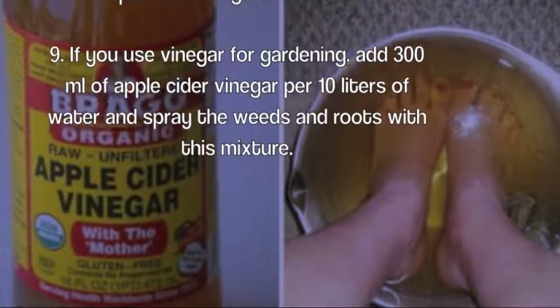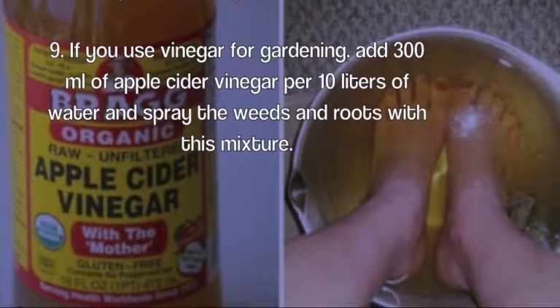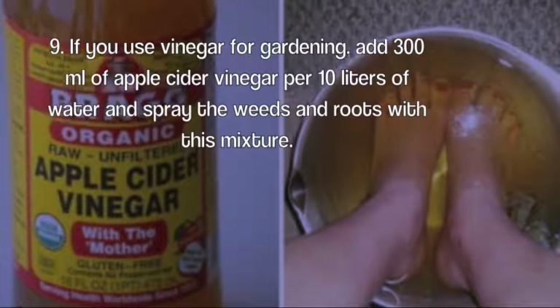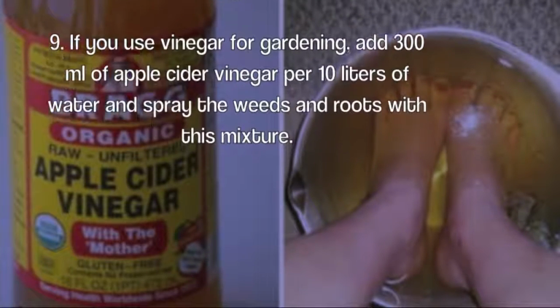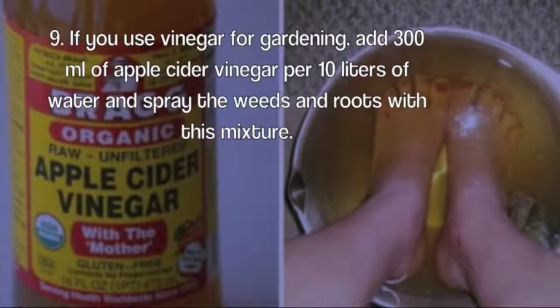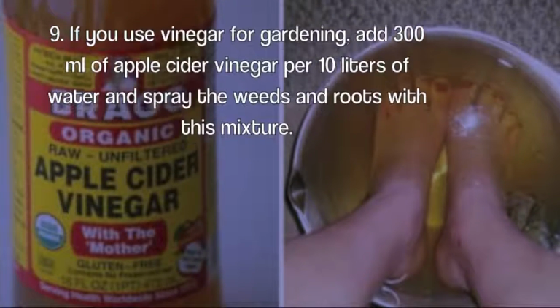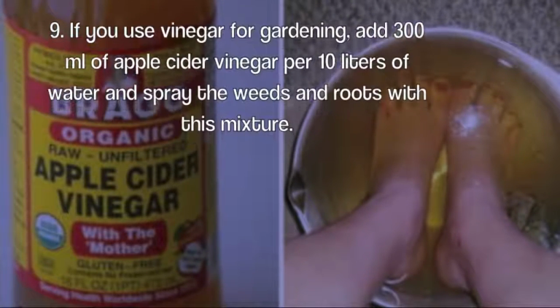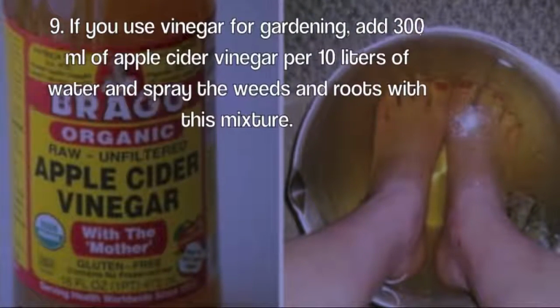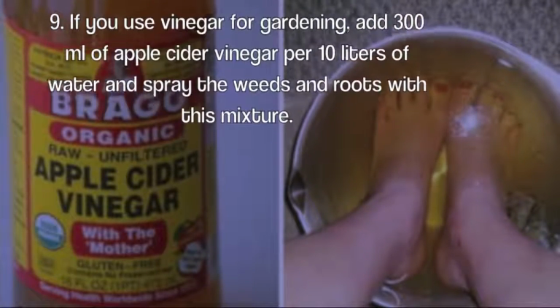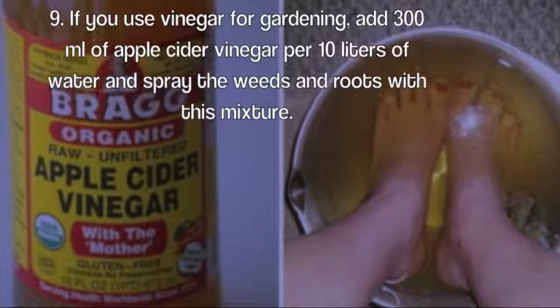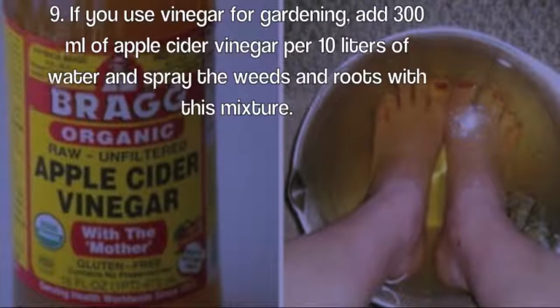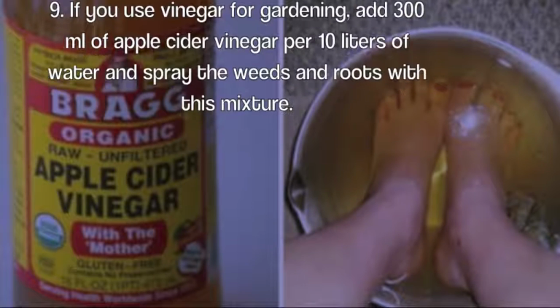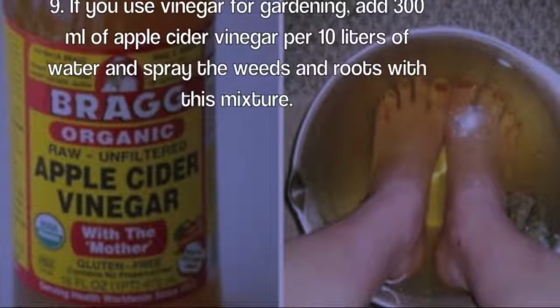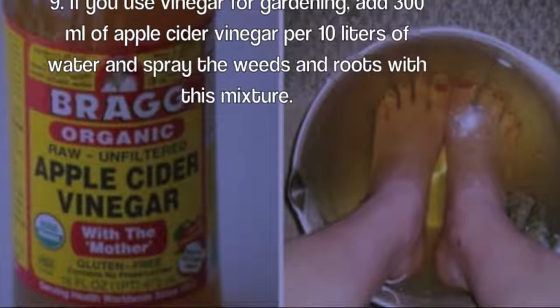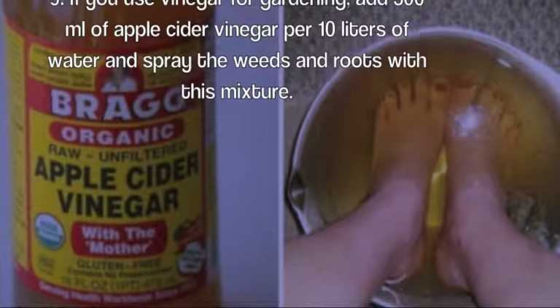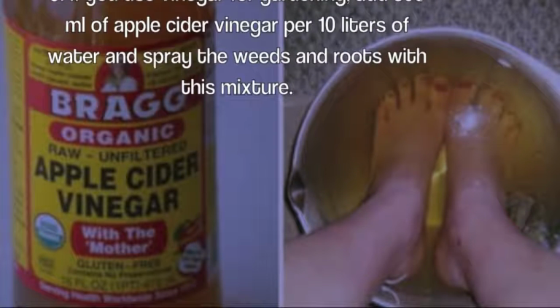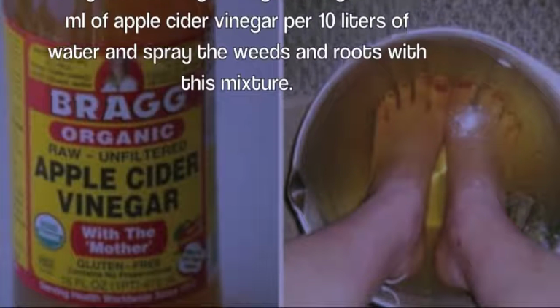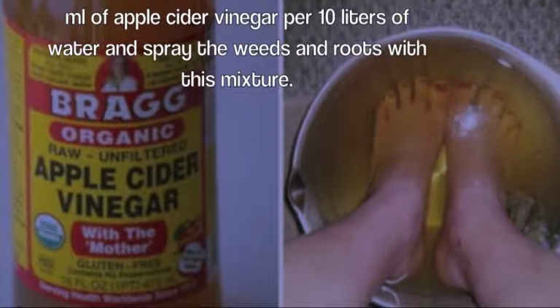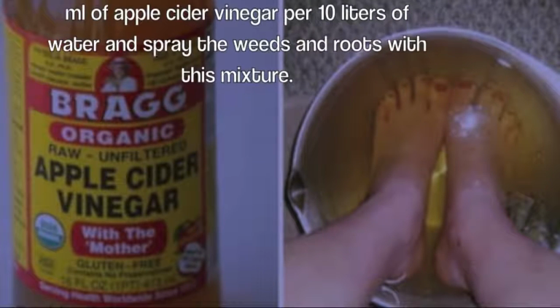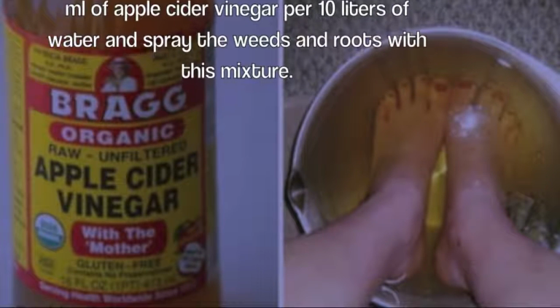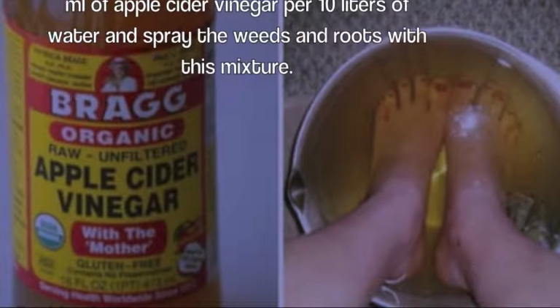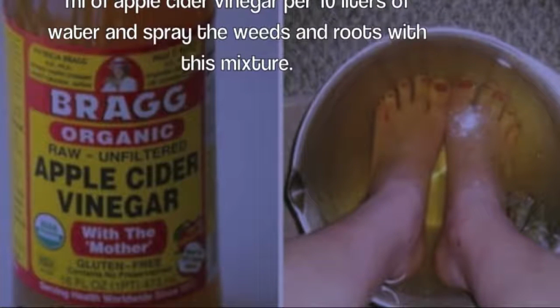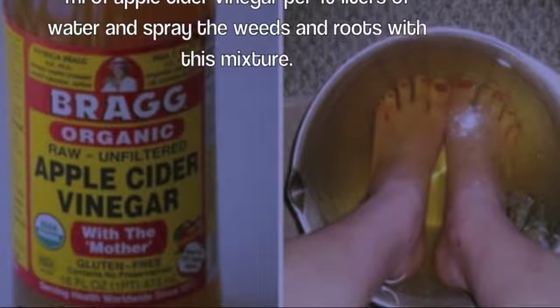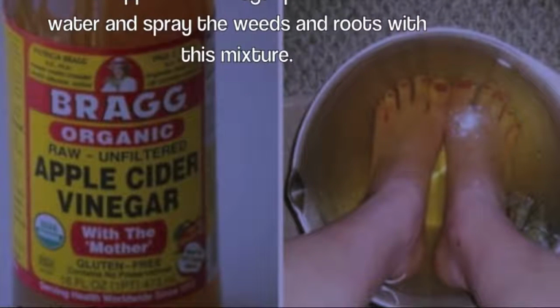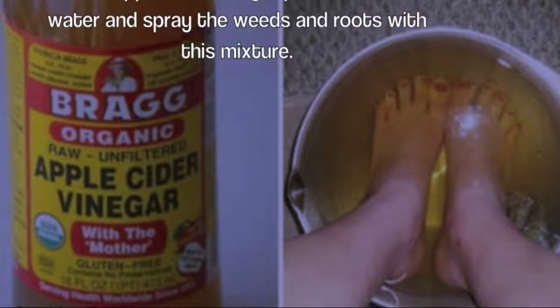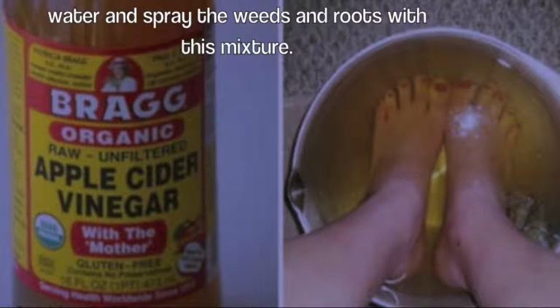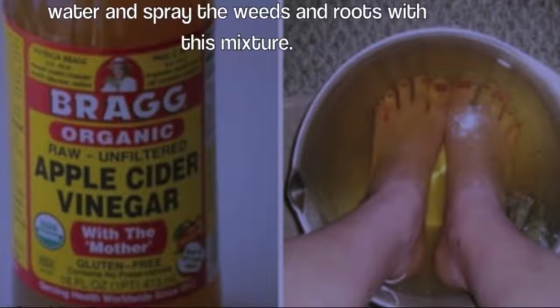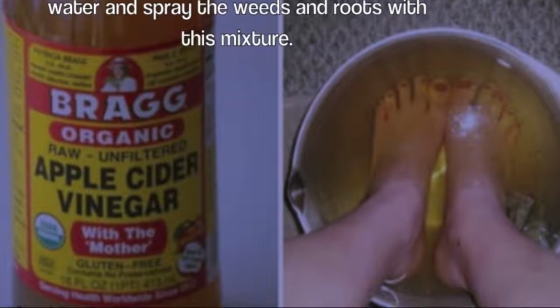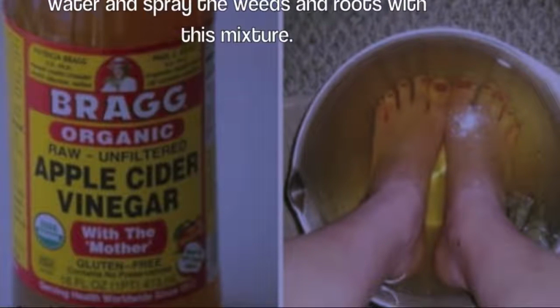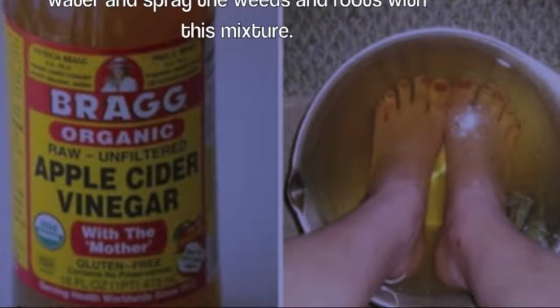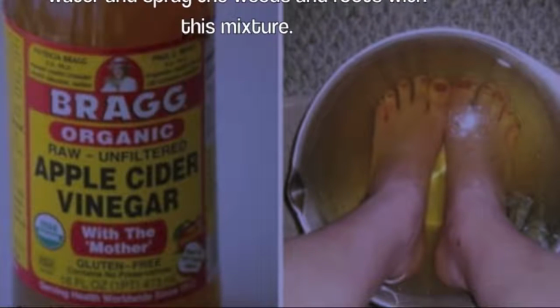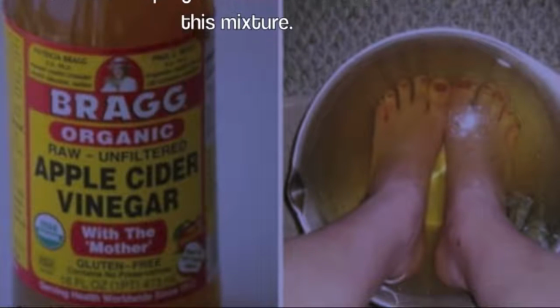Nine: if you use vinegar for gardening, add 300 milliliters of apple cider vinegar per 10 liters of water and spray the weeds and roots with this mixture.